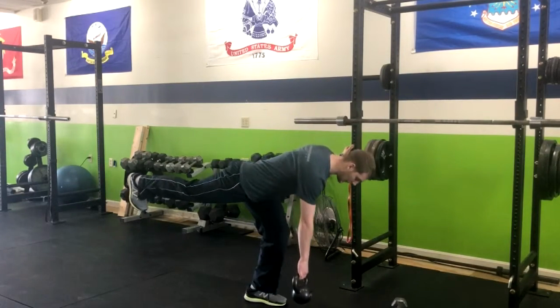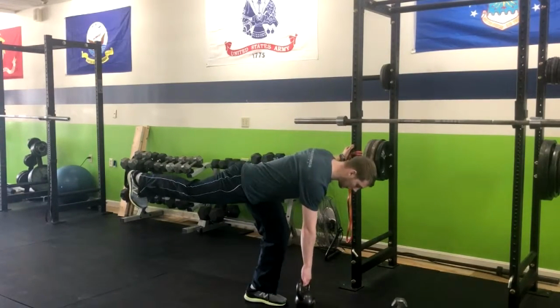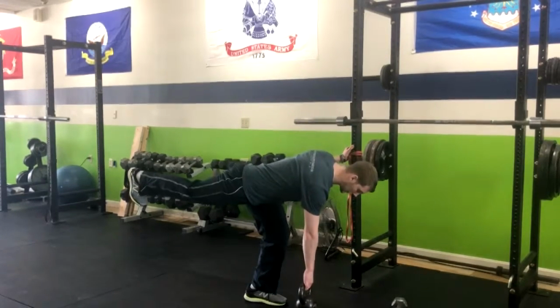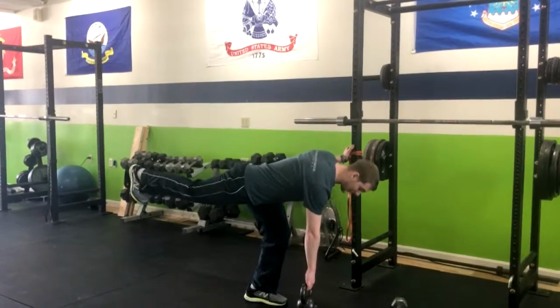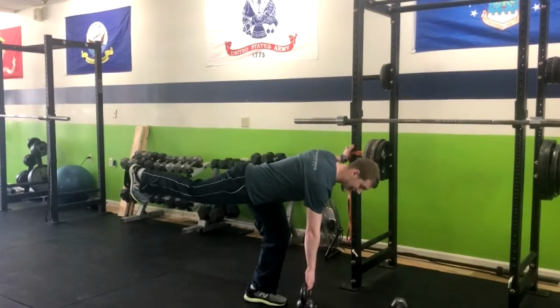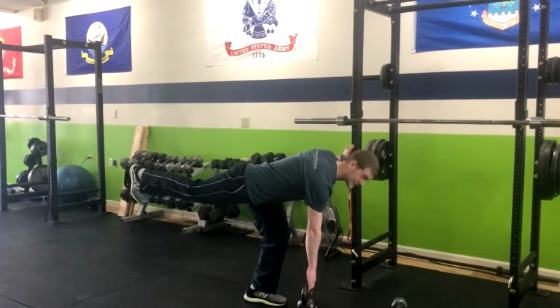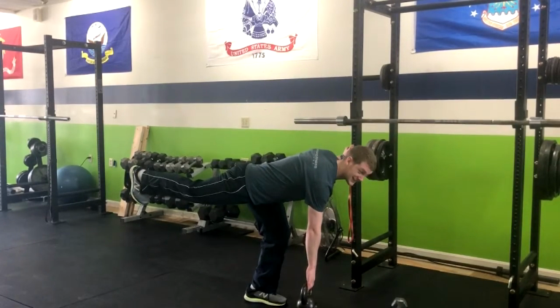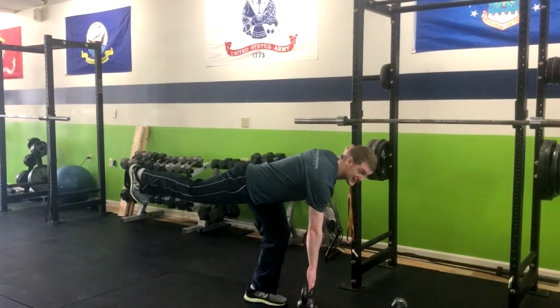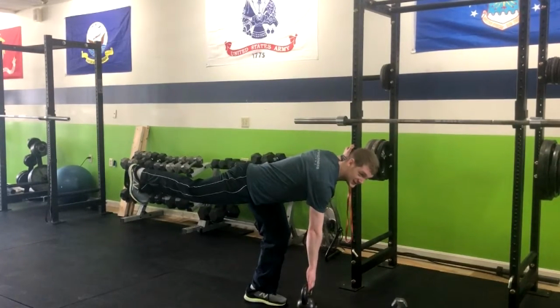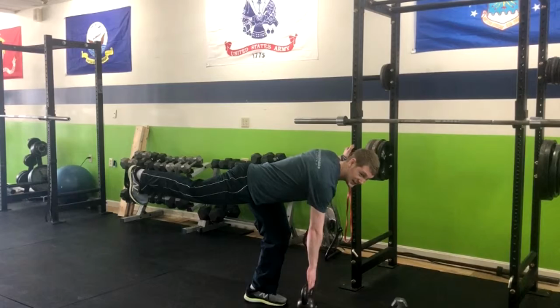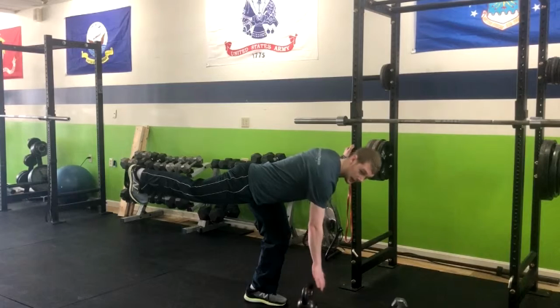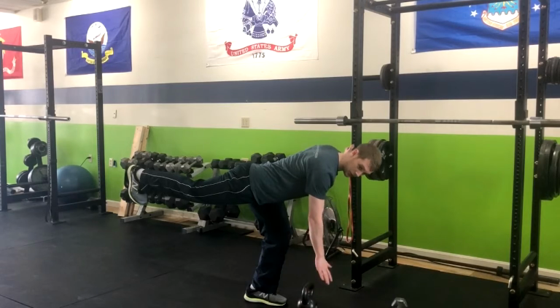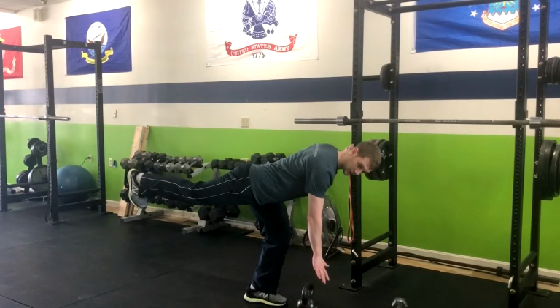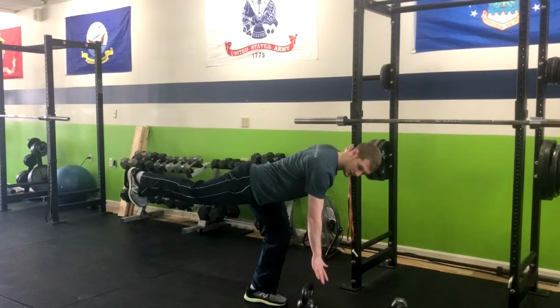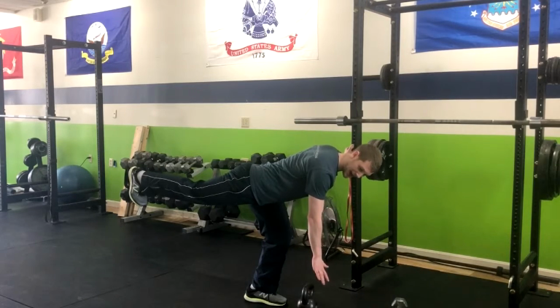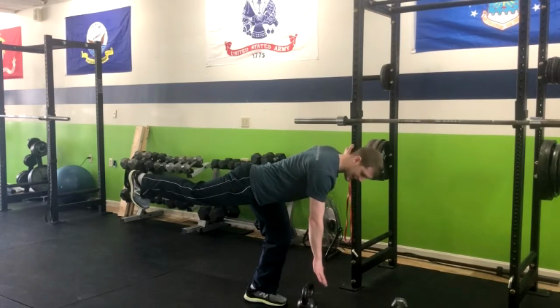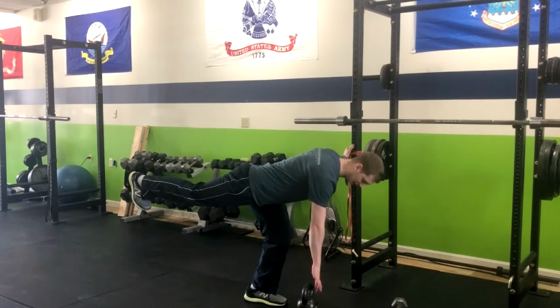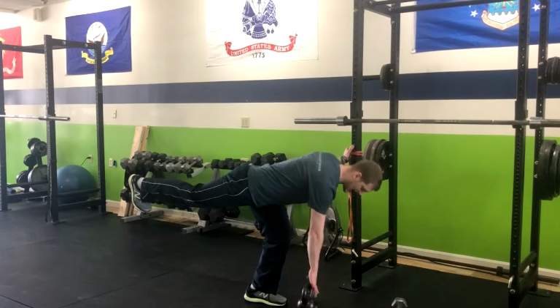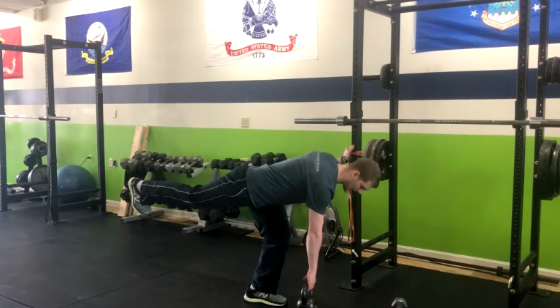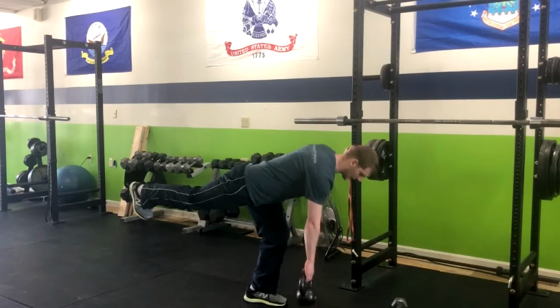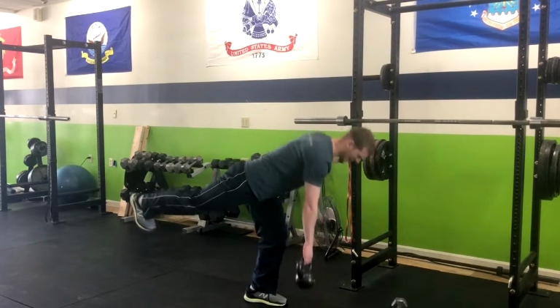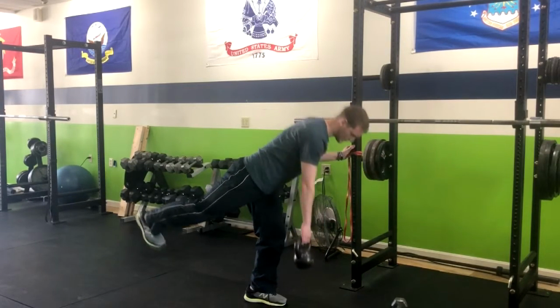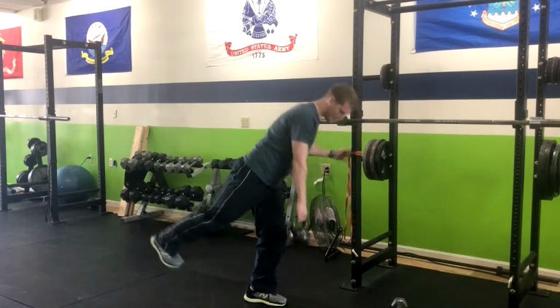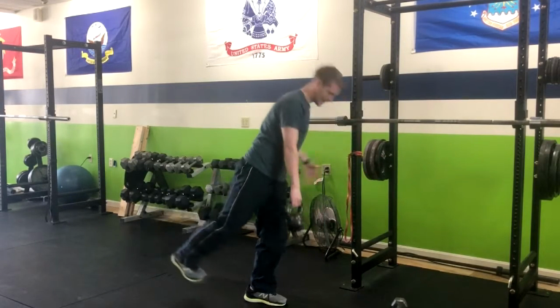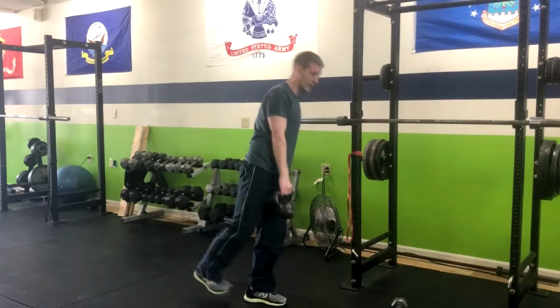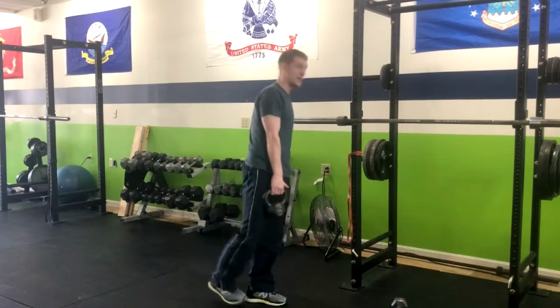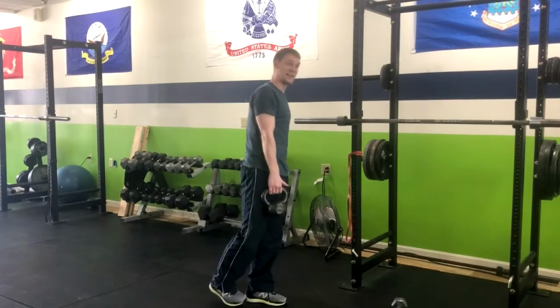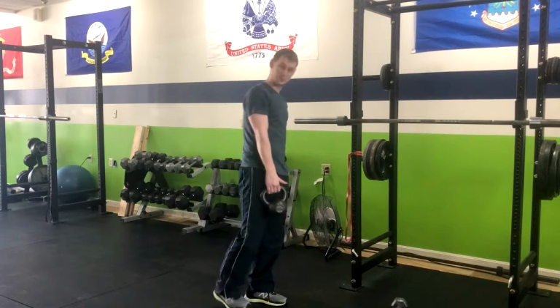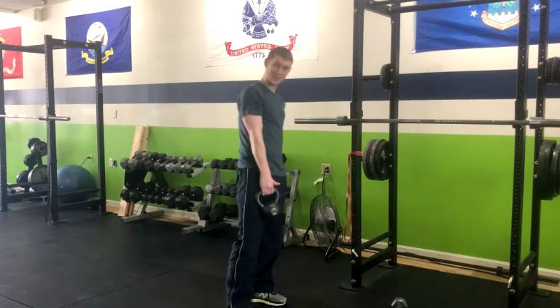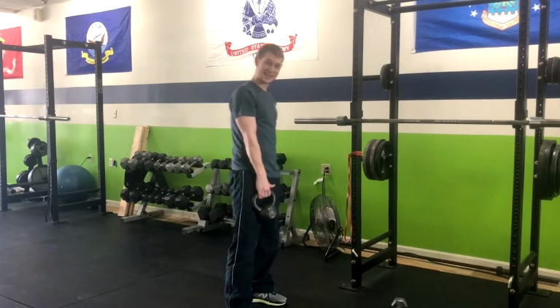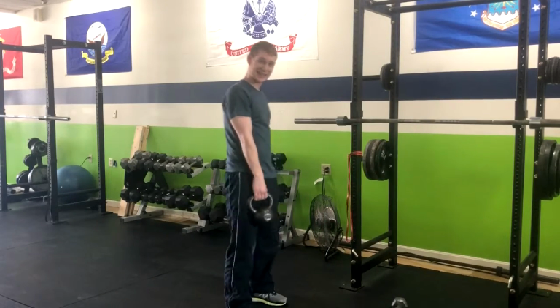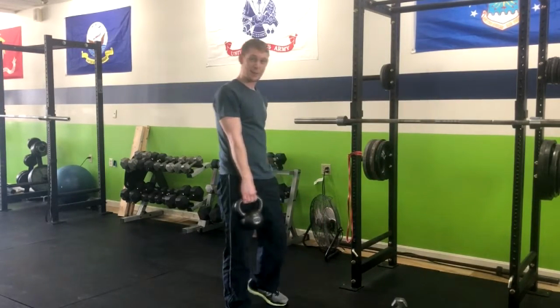I'm going to bring the weight down until it touches the ground, release my hand, then pick it right back up and squeeze at the top.